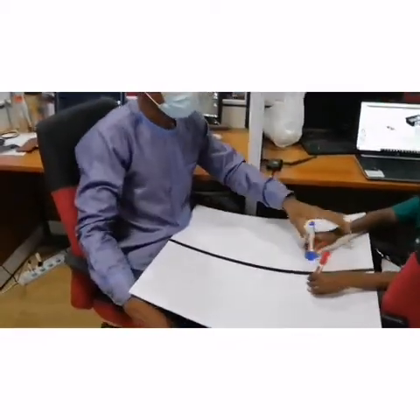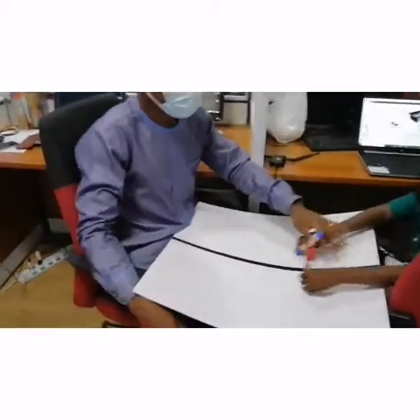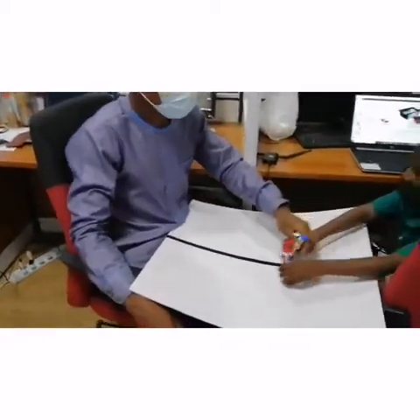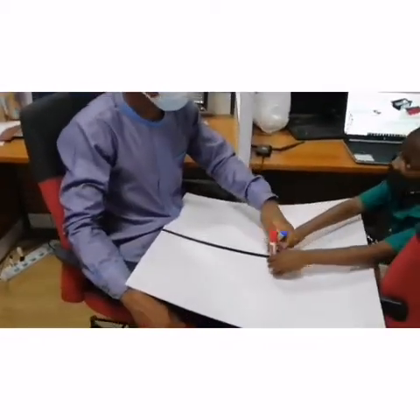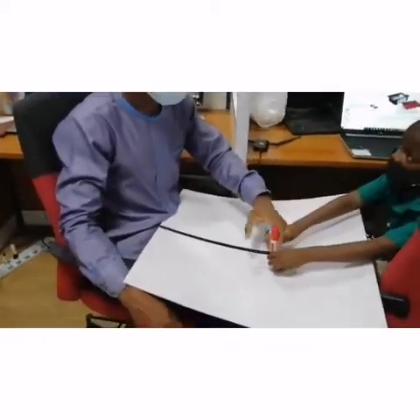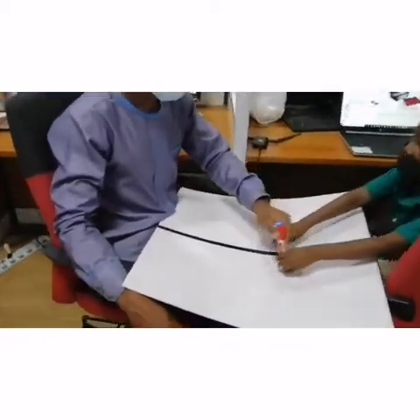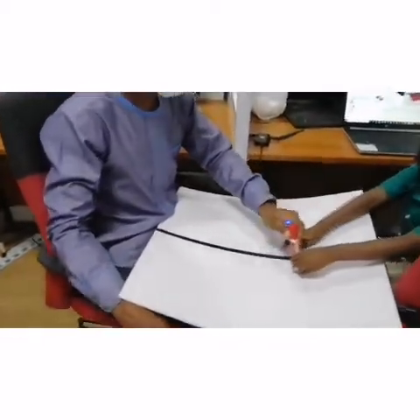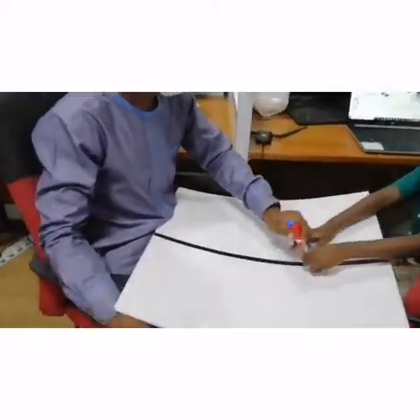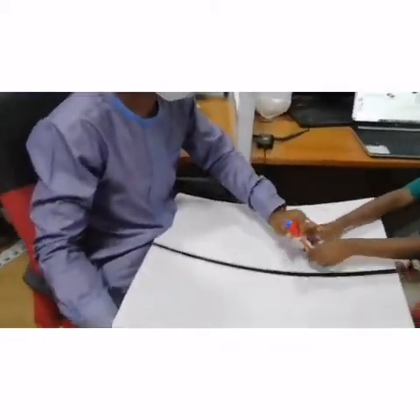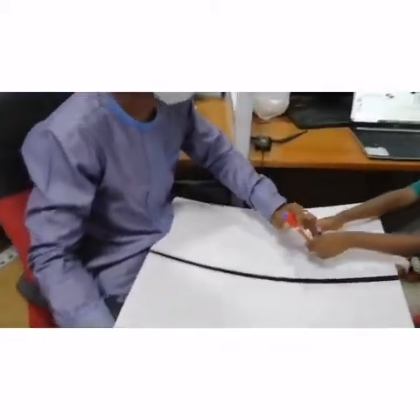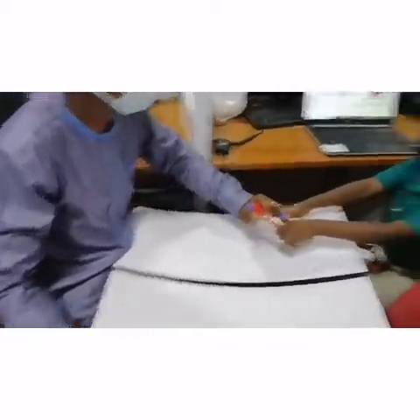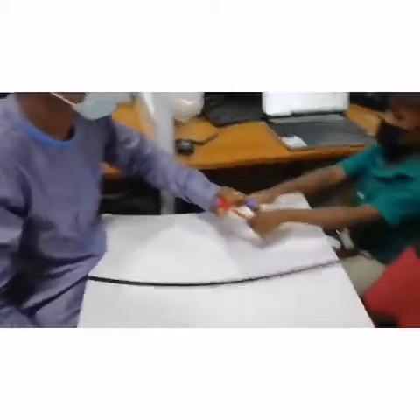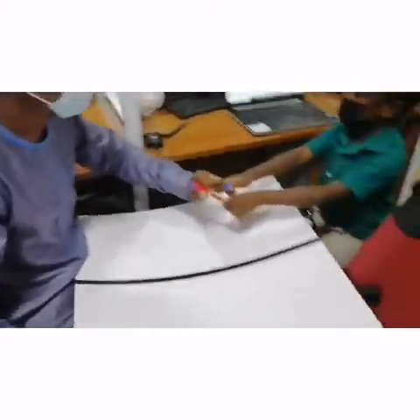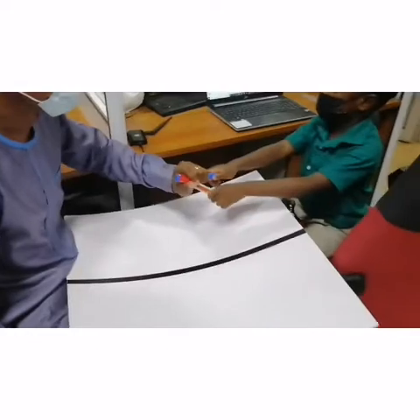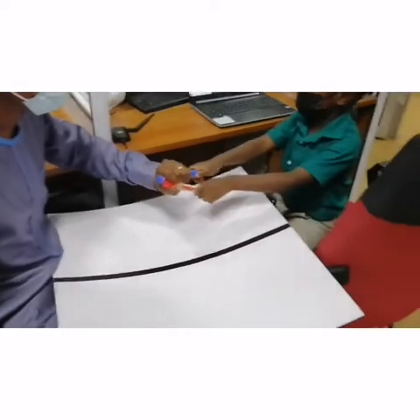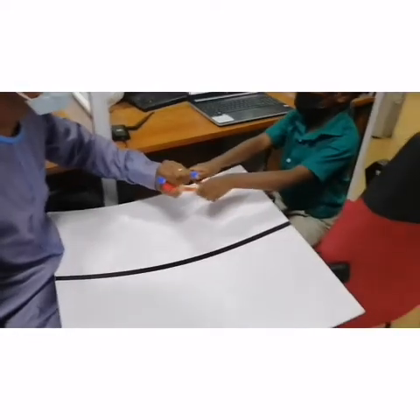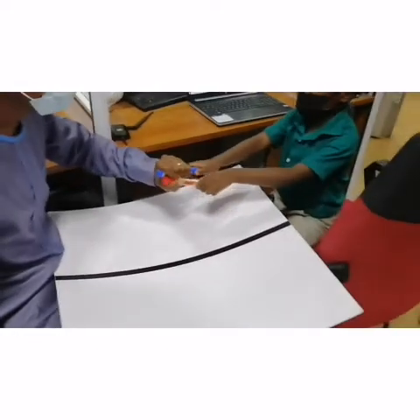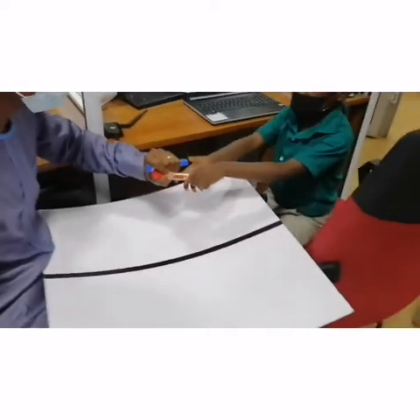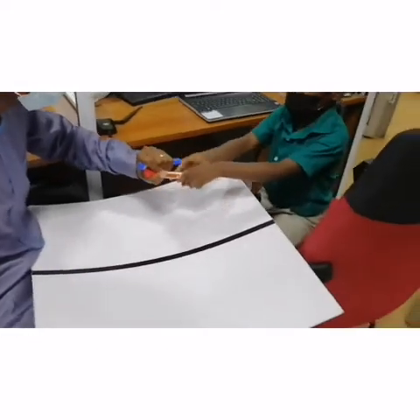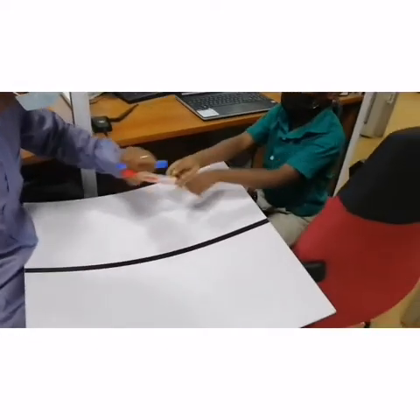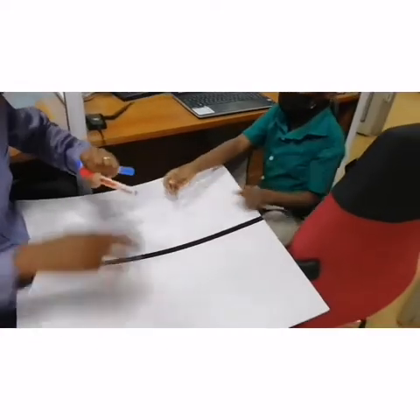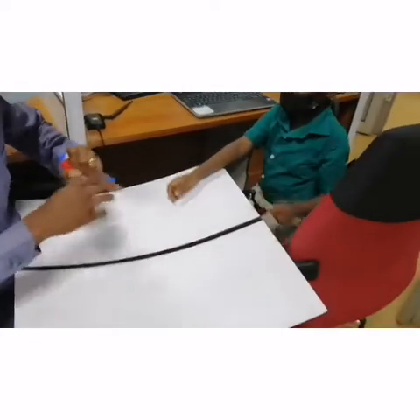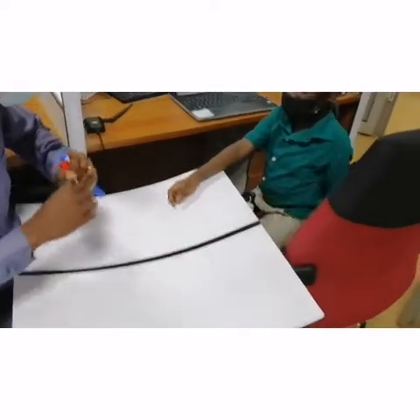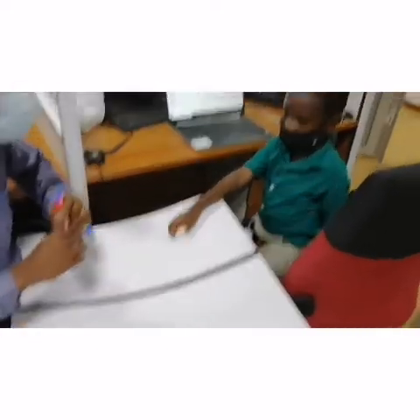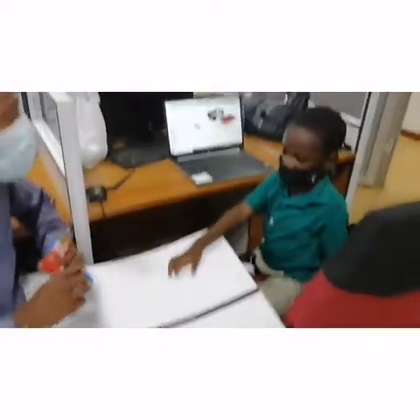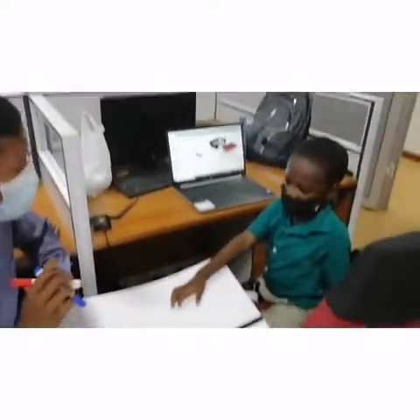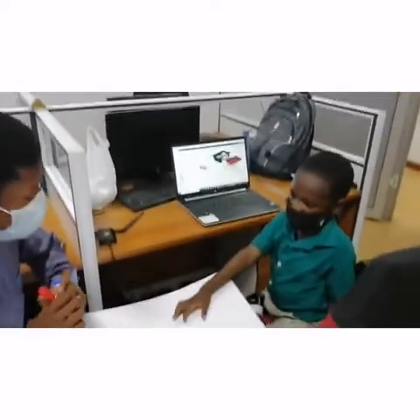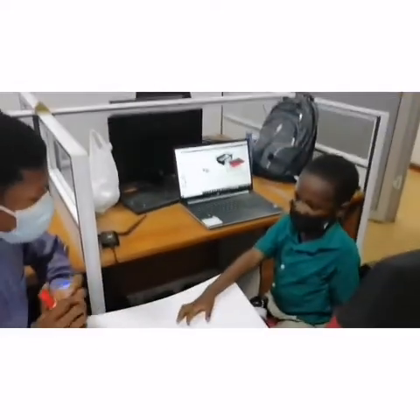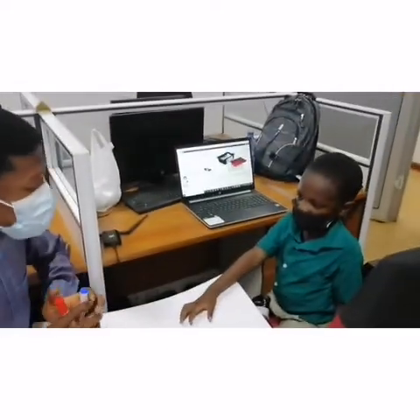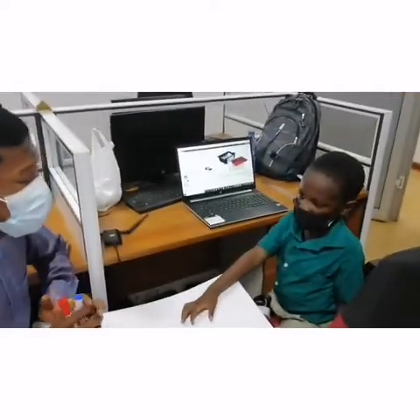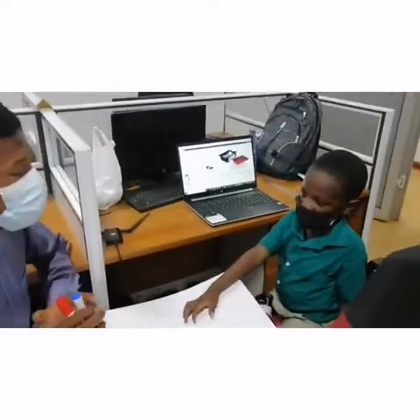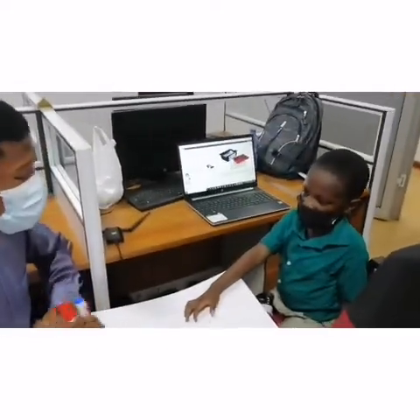What's the name of the sensor that the robot is using to follow the line? The color sensor. Good.